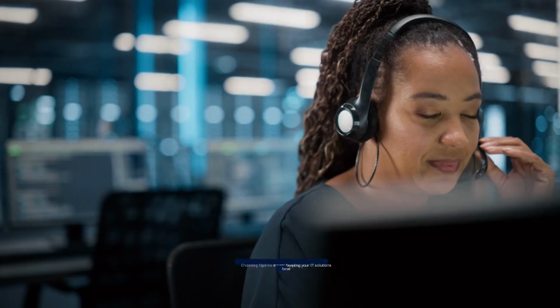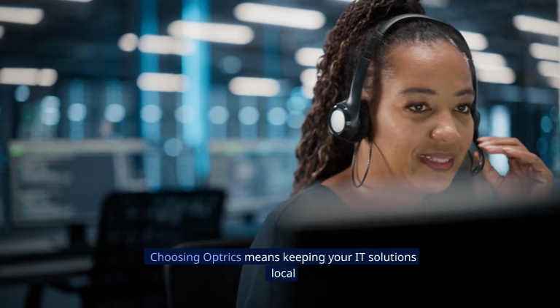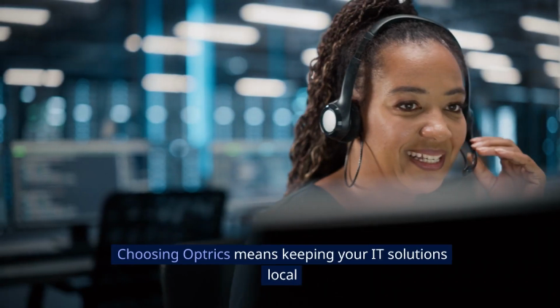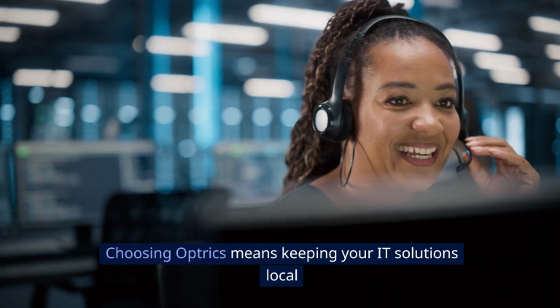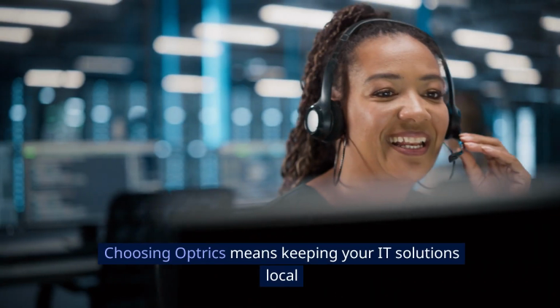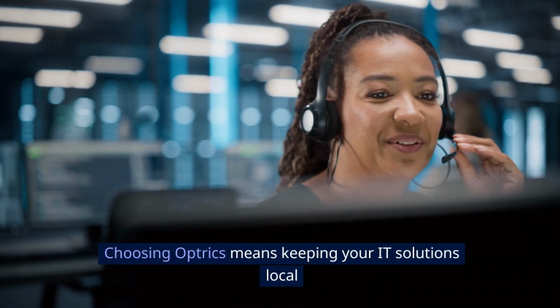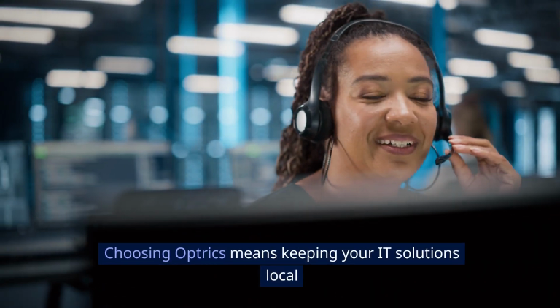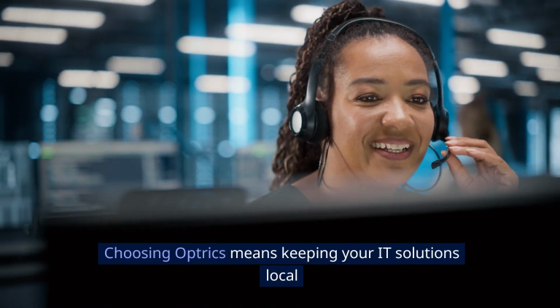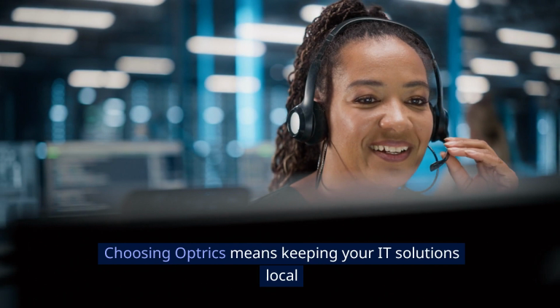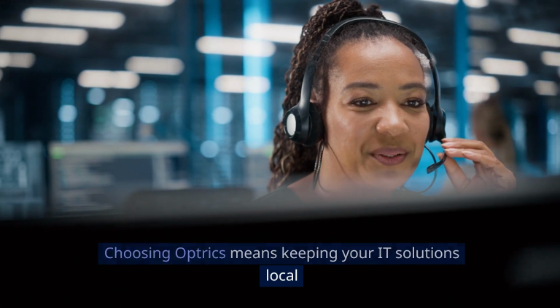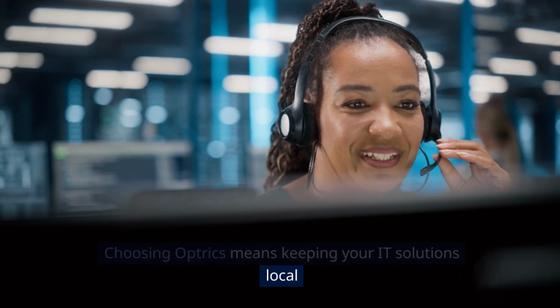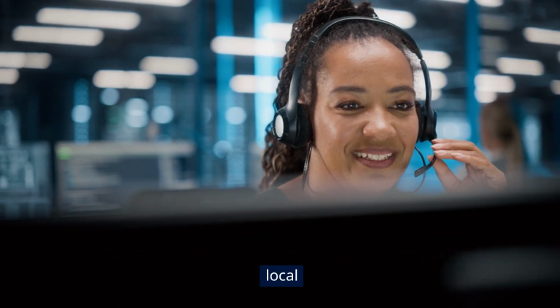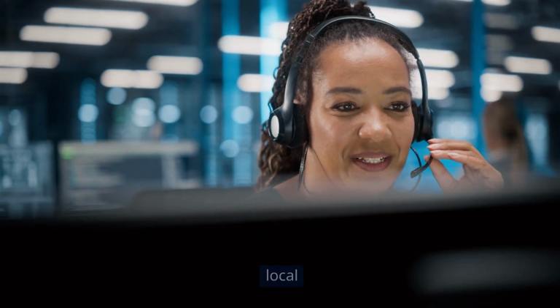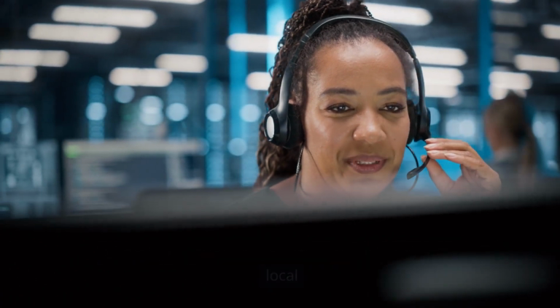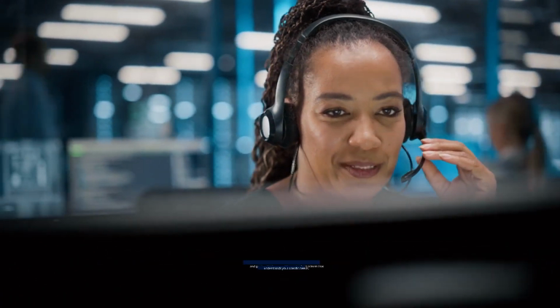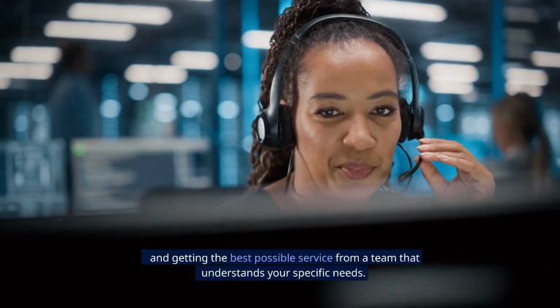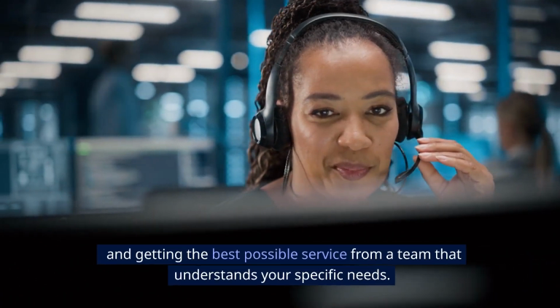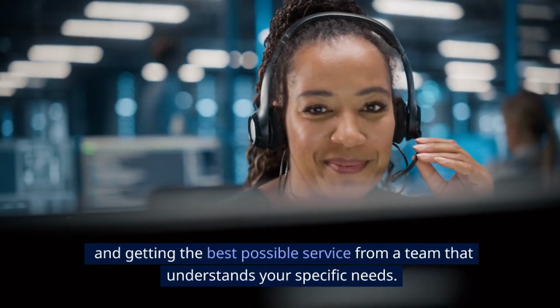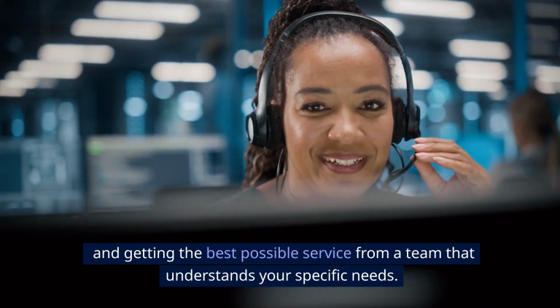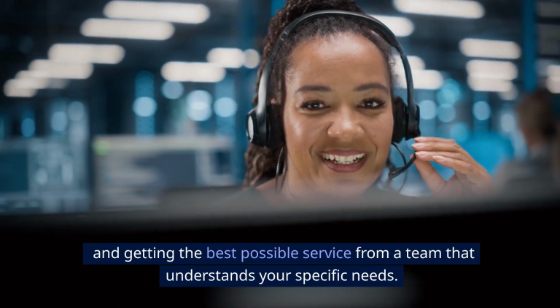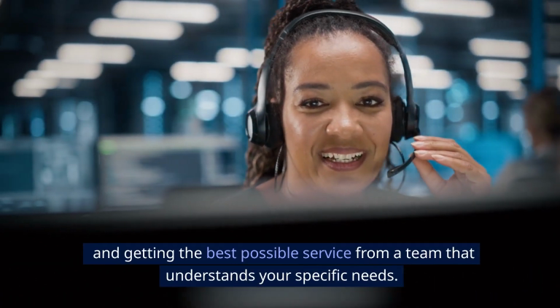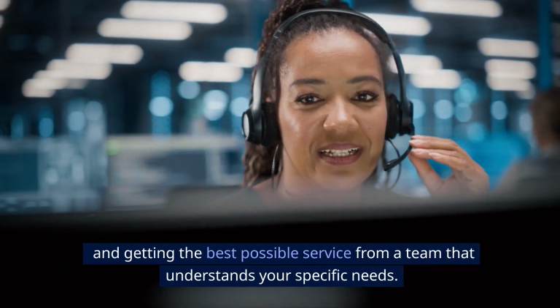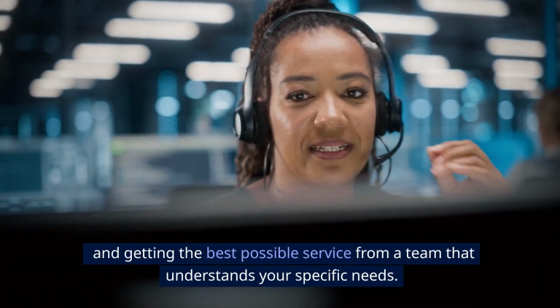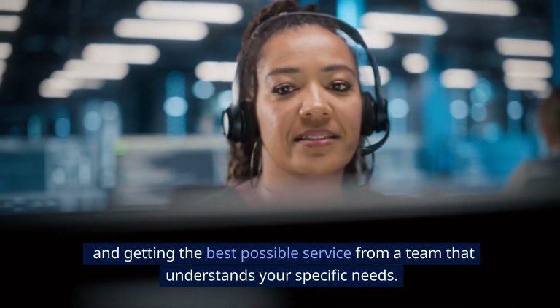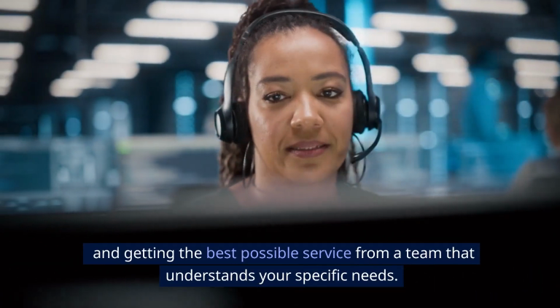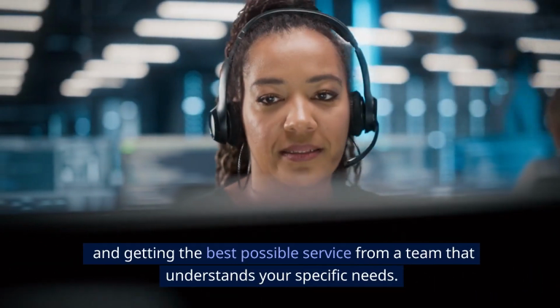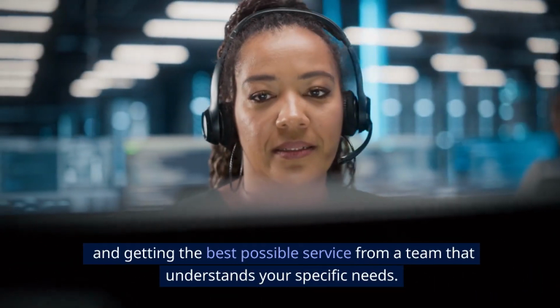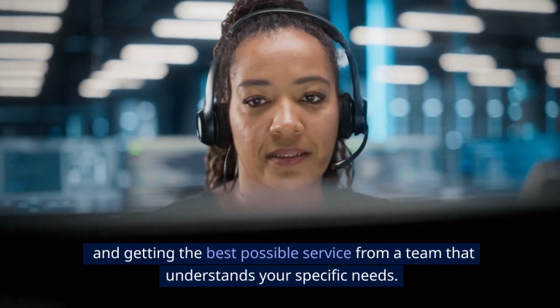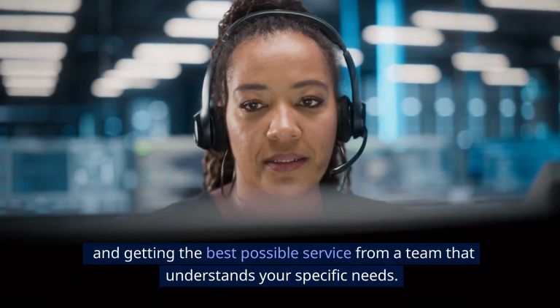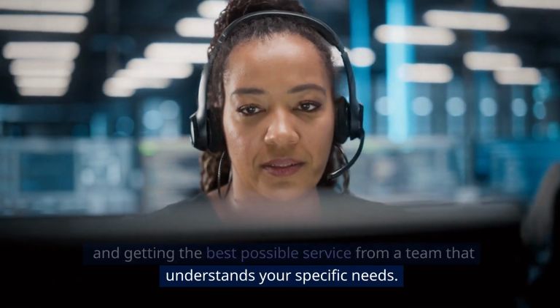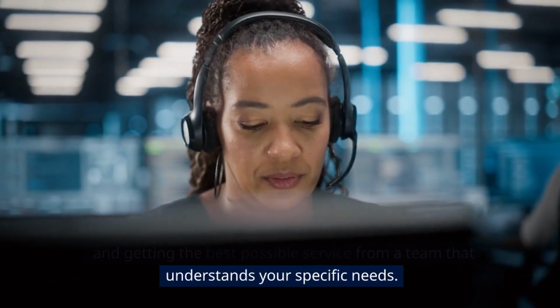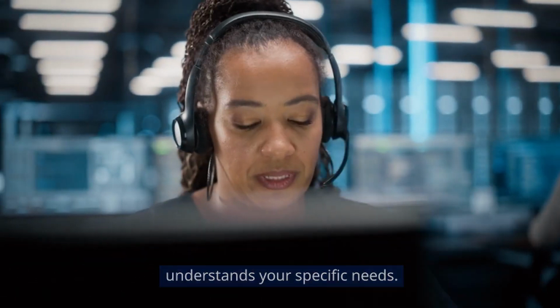Choosing Optrix means keeping your IT solutions local and getting the best possible service from a team that understands your specific needs.